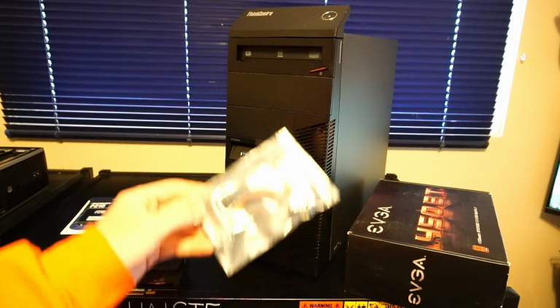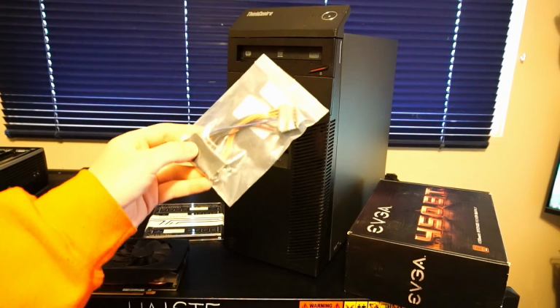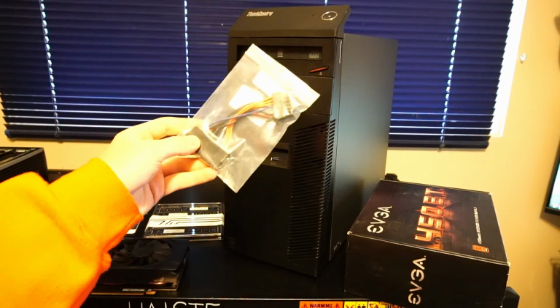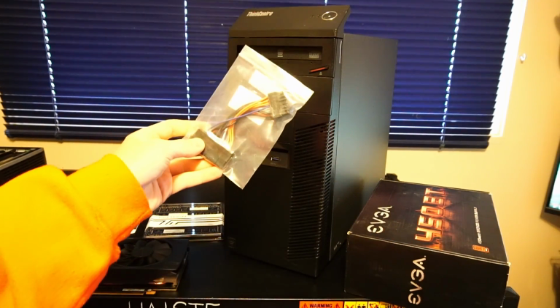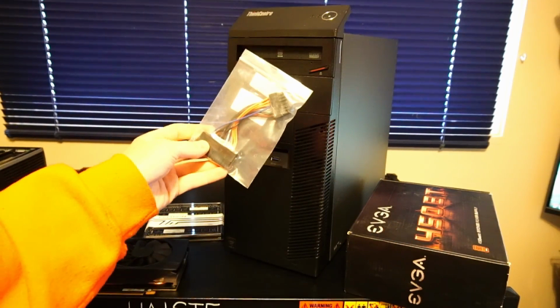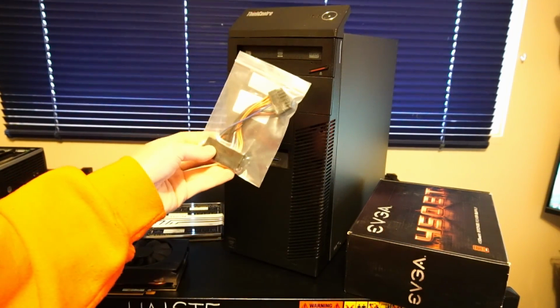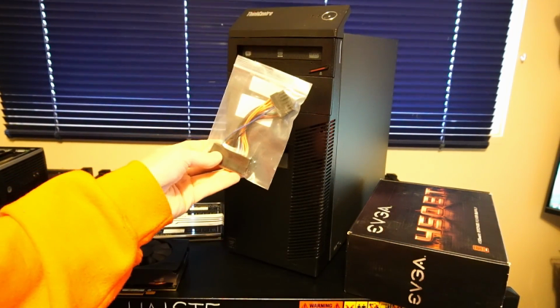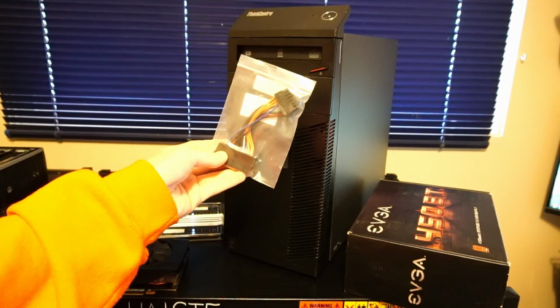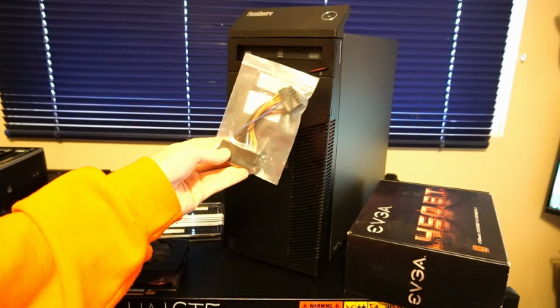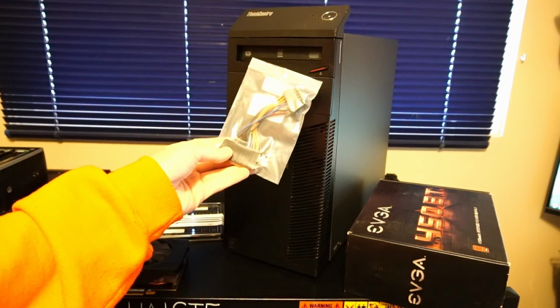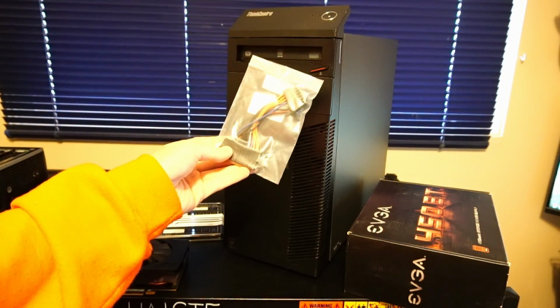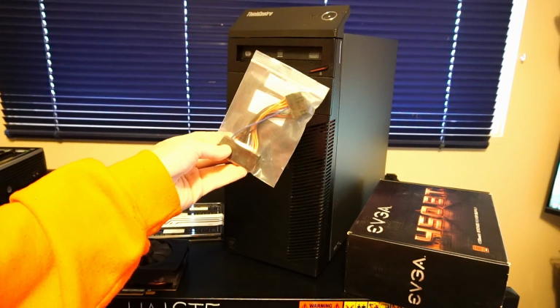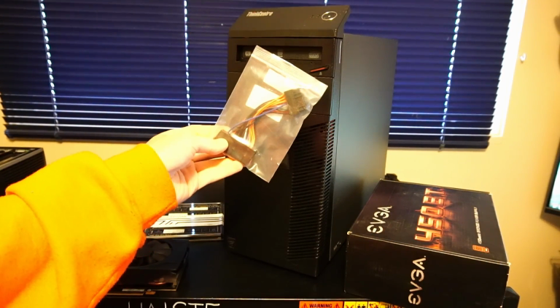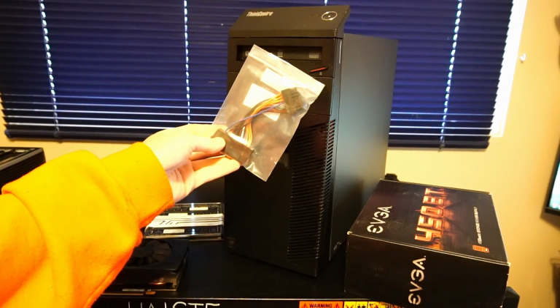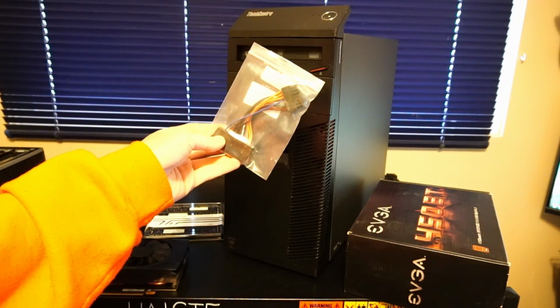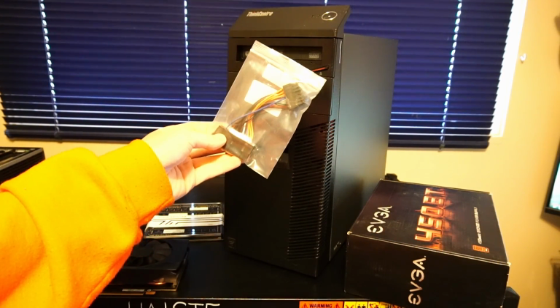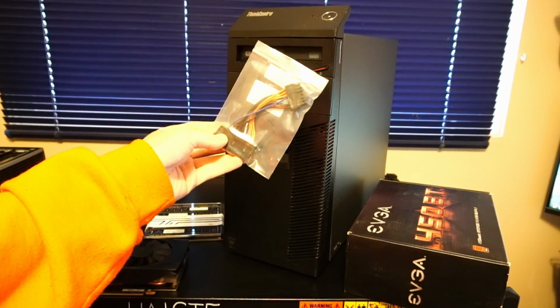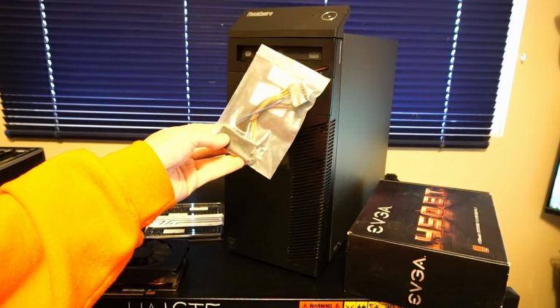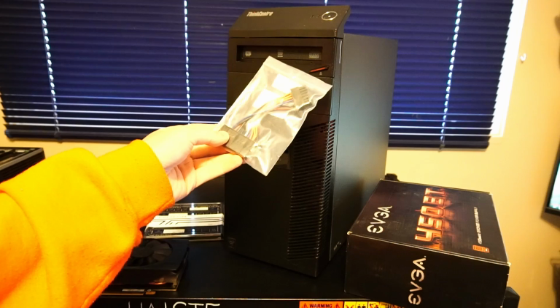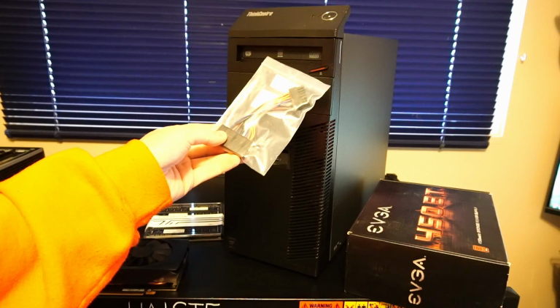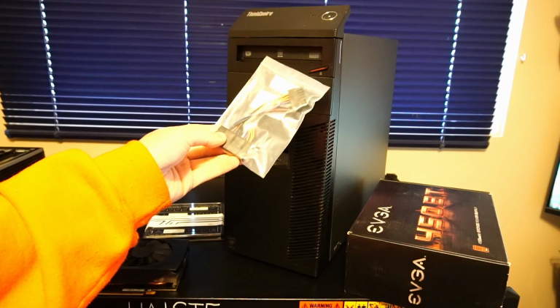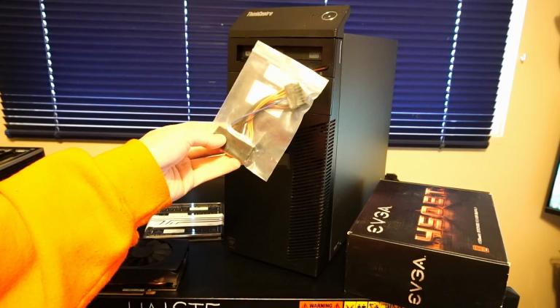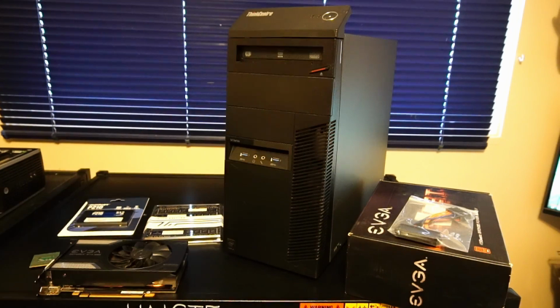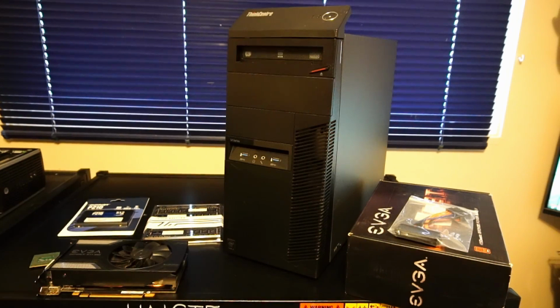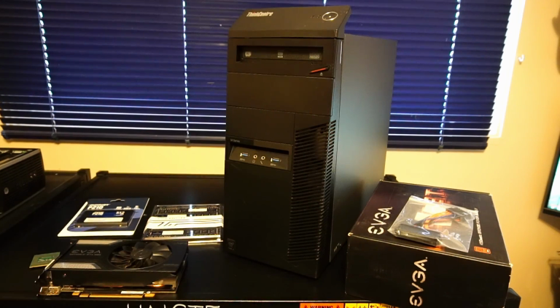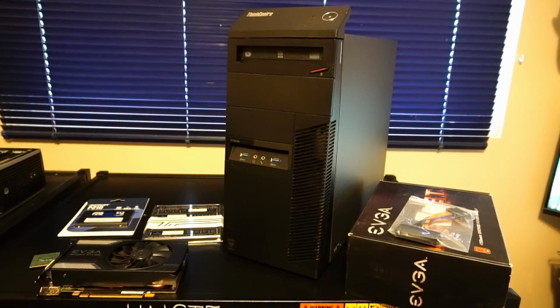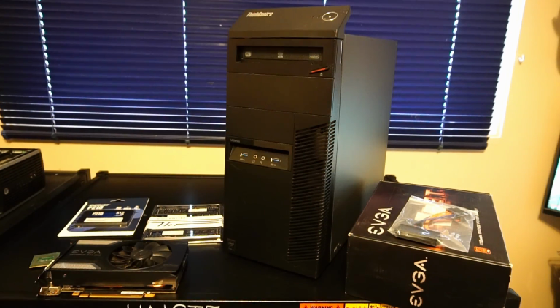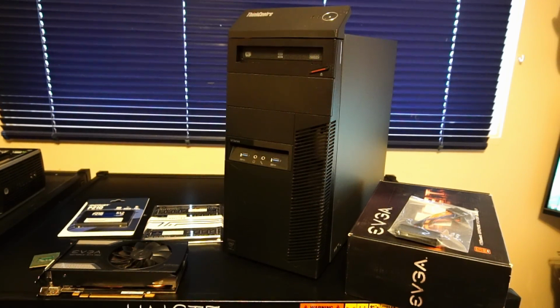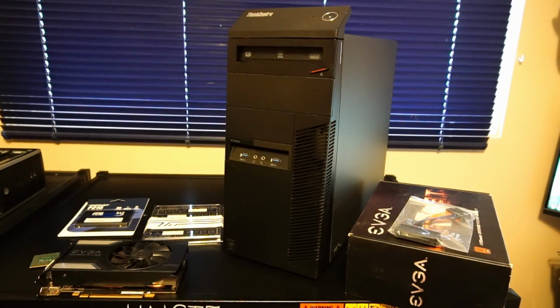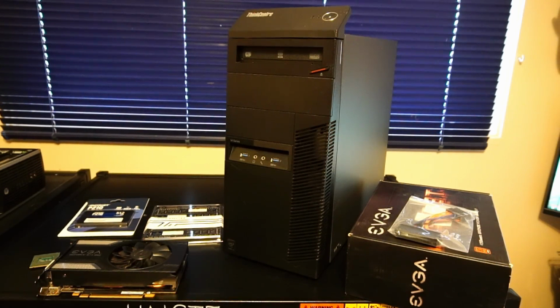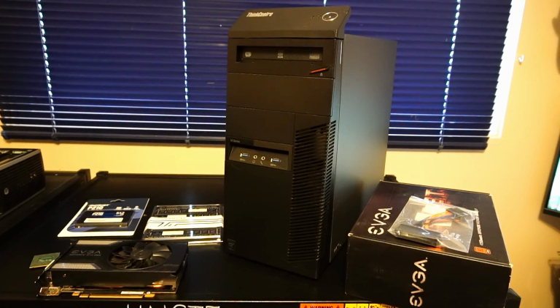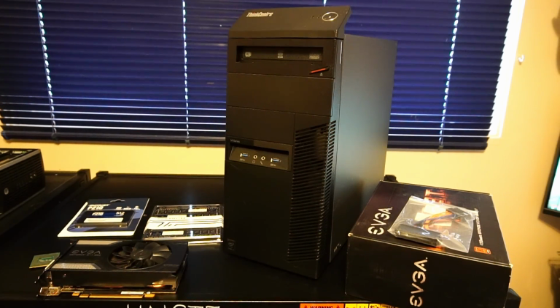To do this, we'll need this 14-pin to 24-pin adapter. Now let's open this thing up and get started.